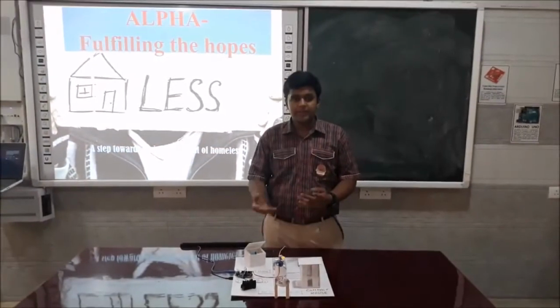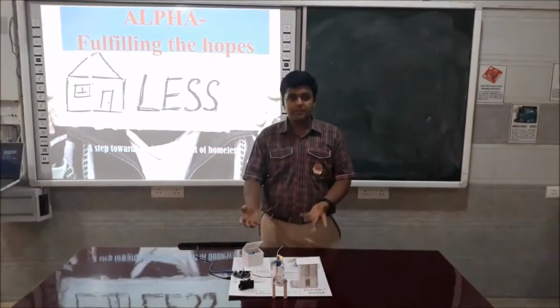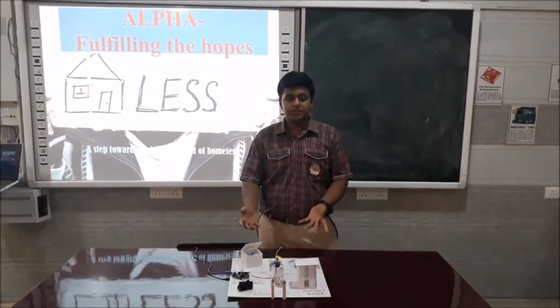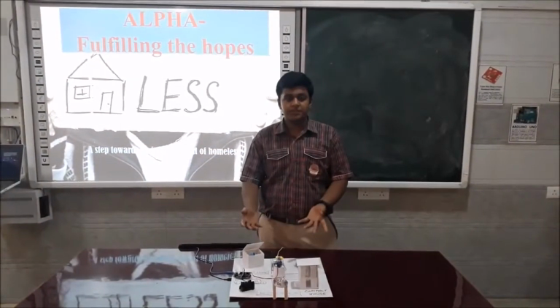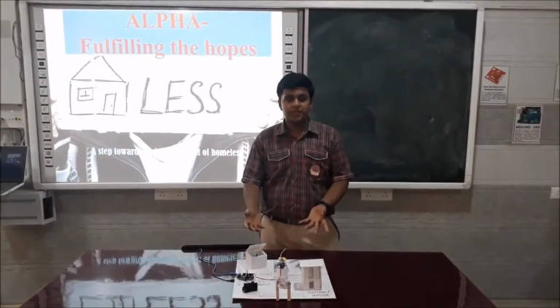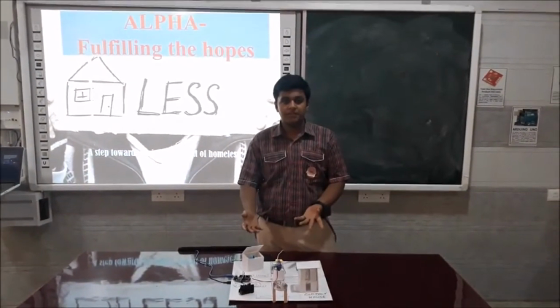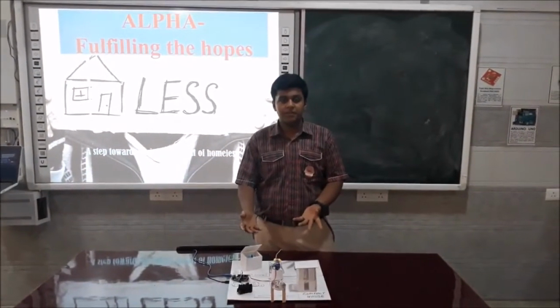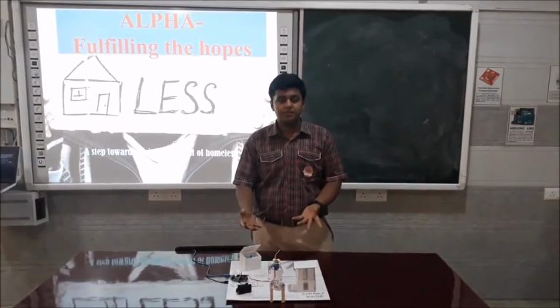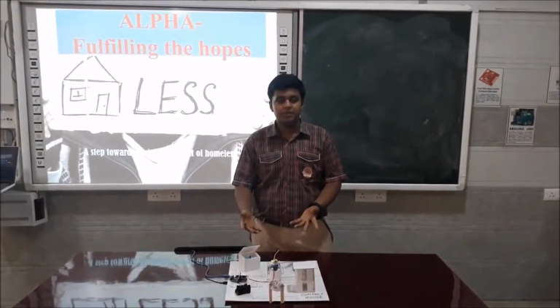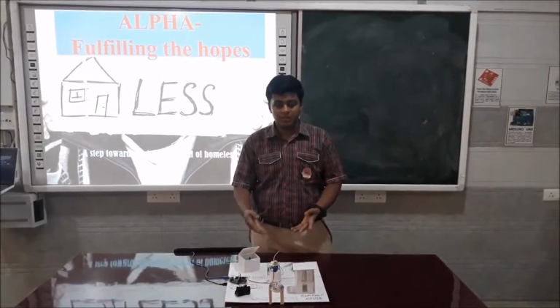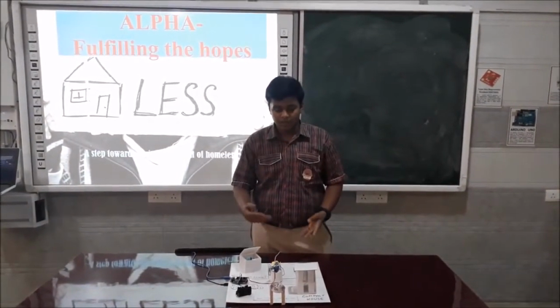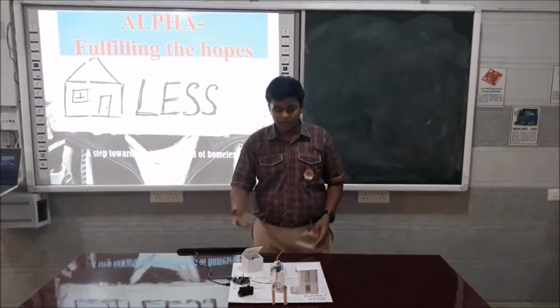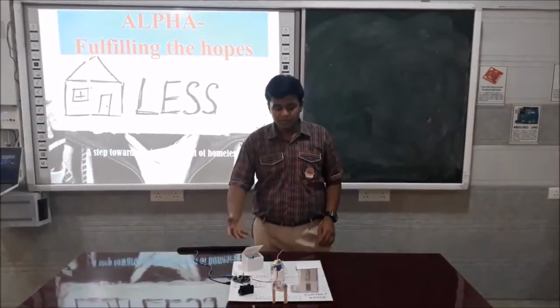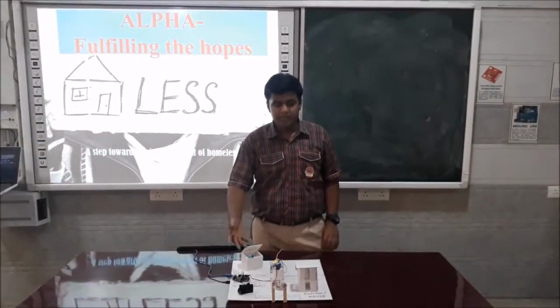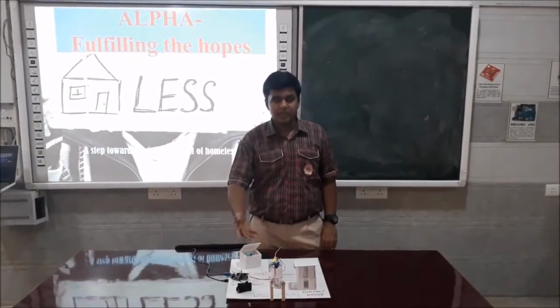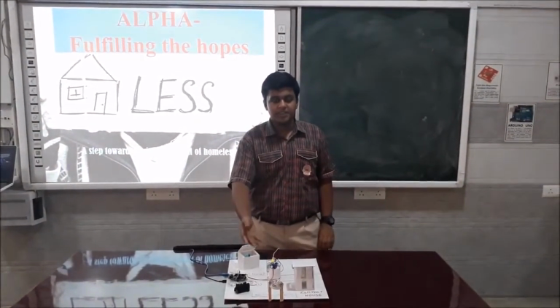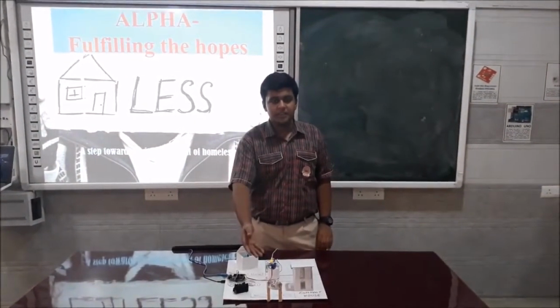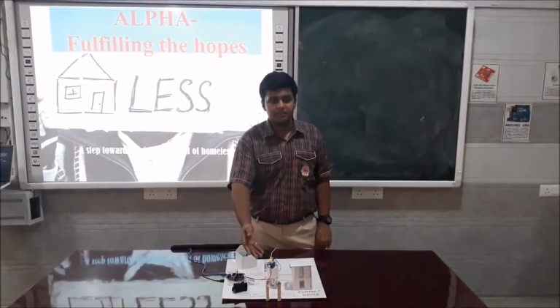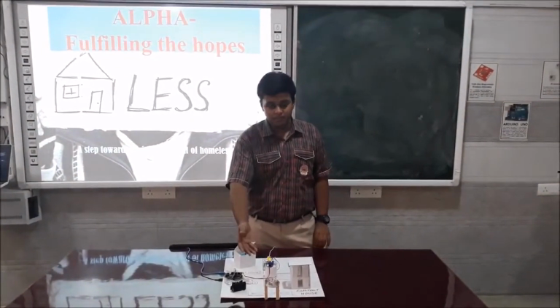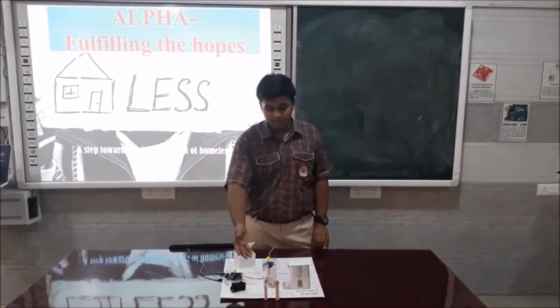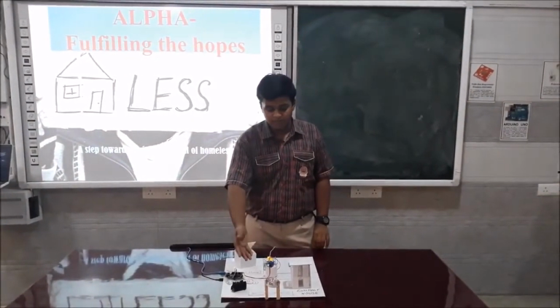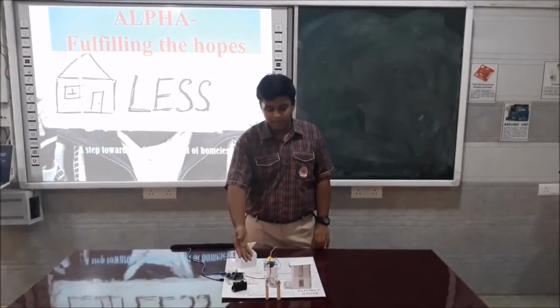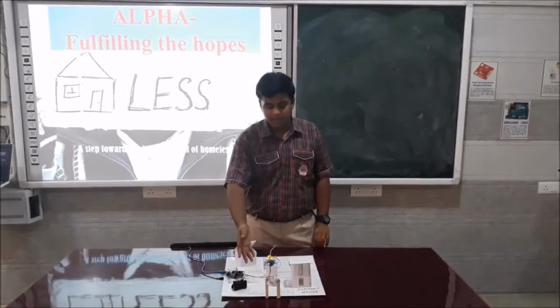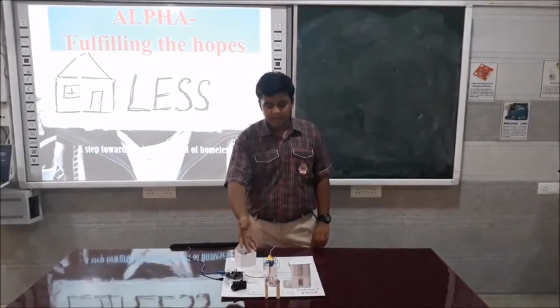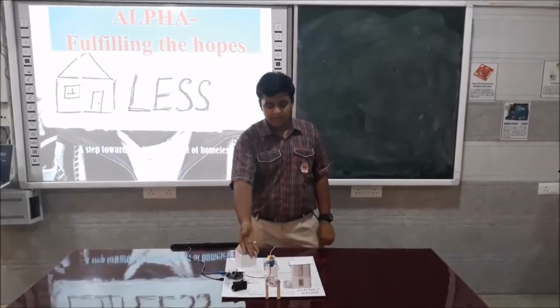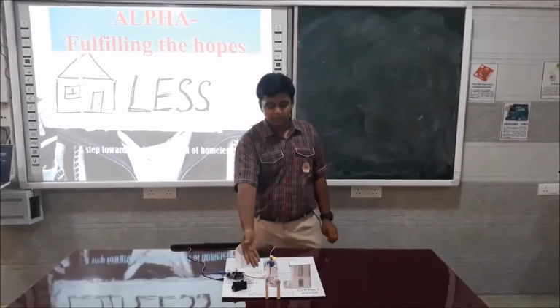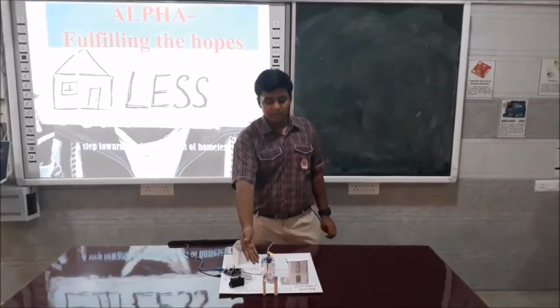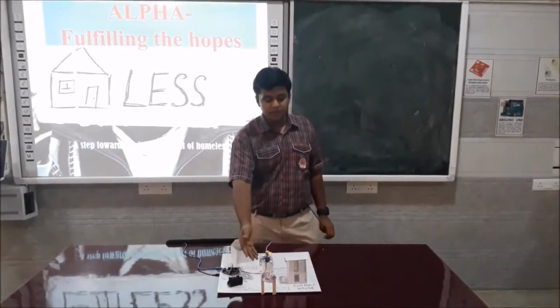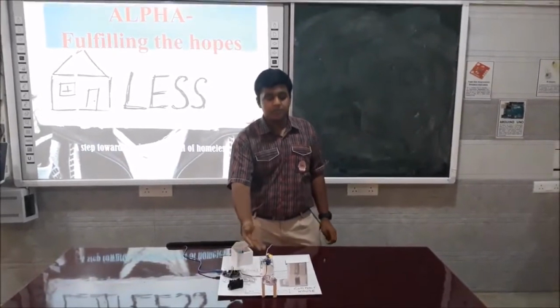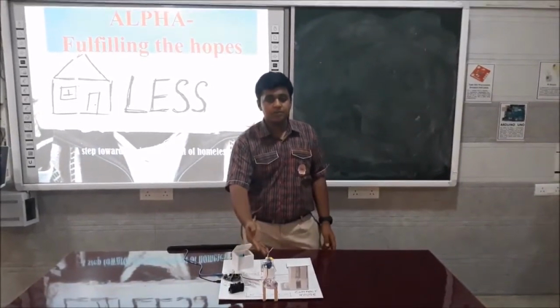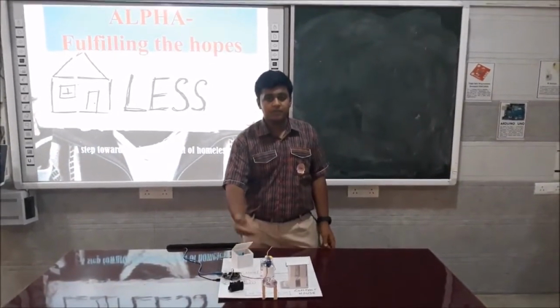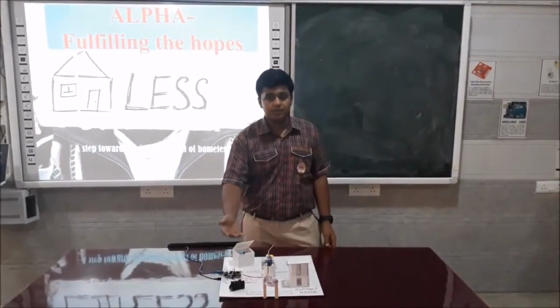We, the students of DAV Public School, Vasankun, are going to present Alpha: Fulfilling the Homes.